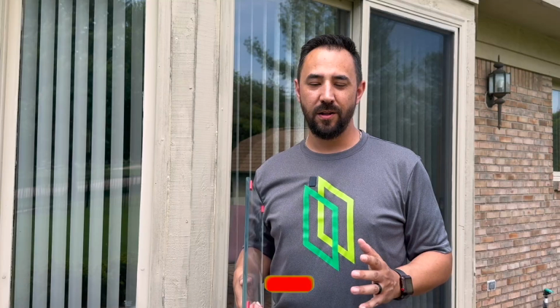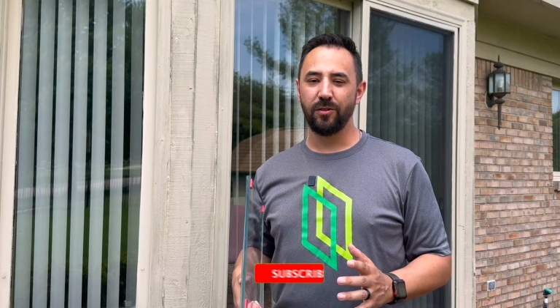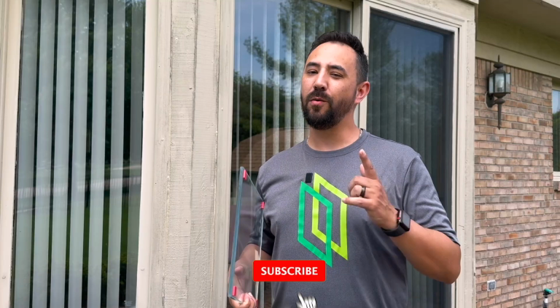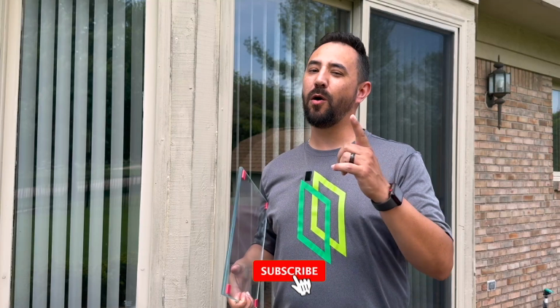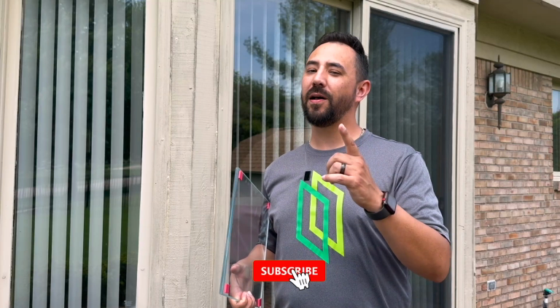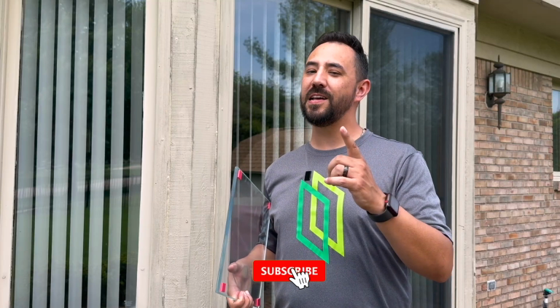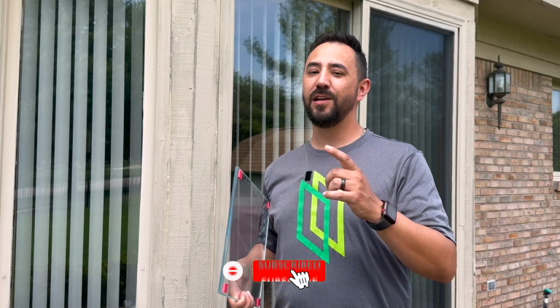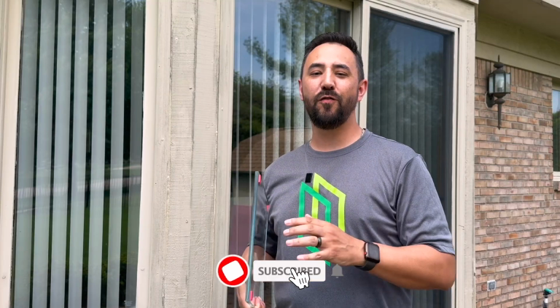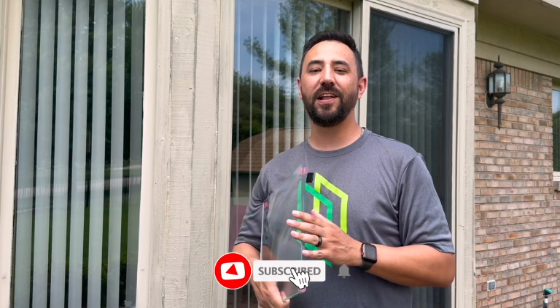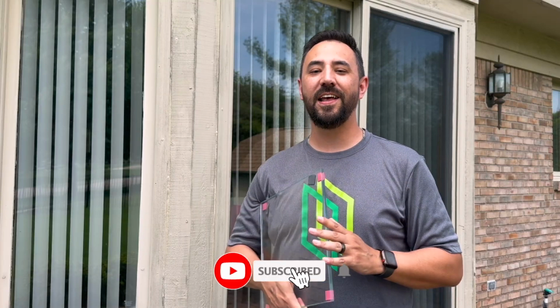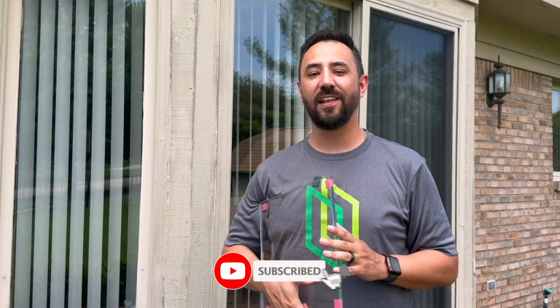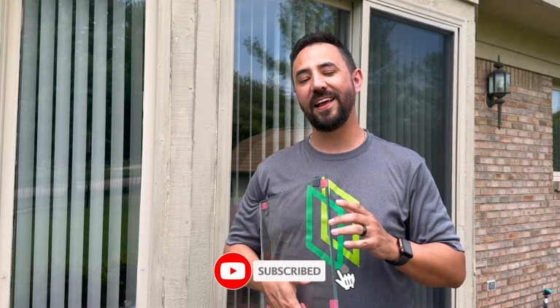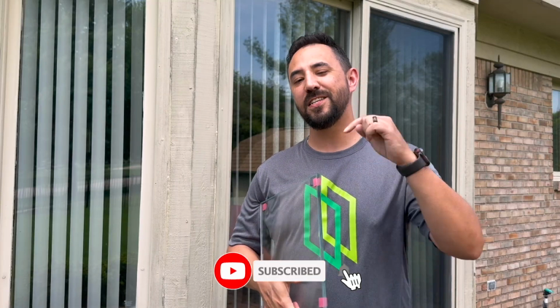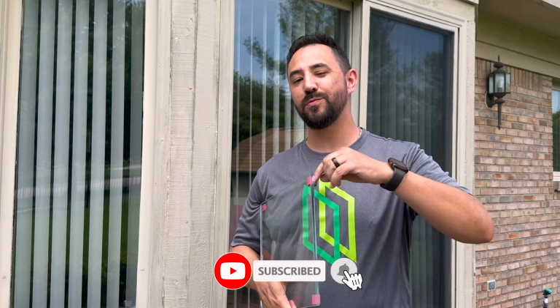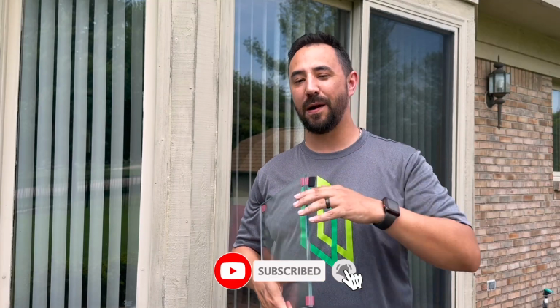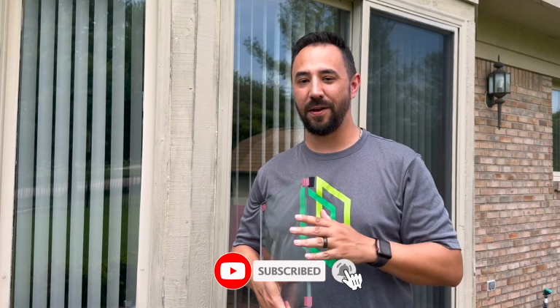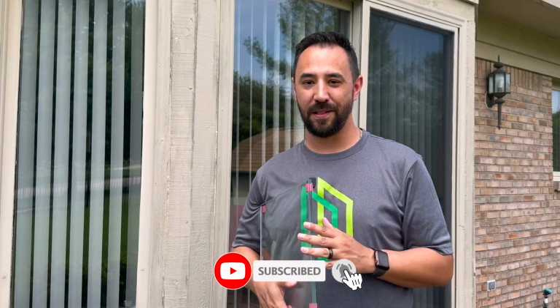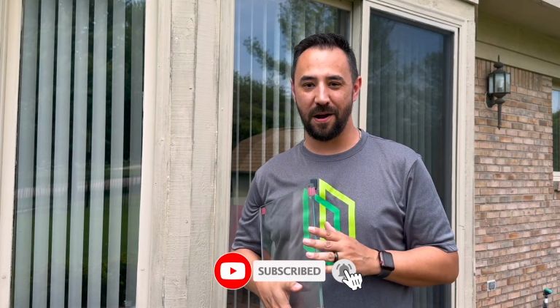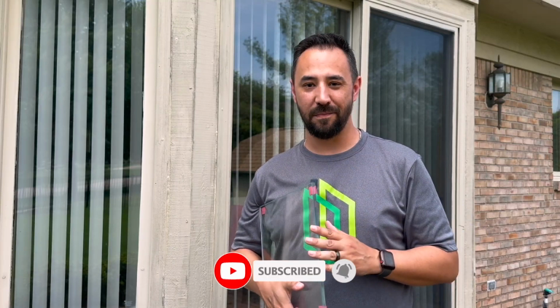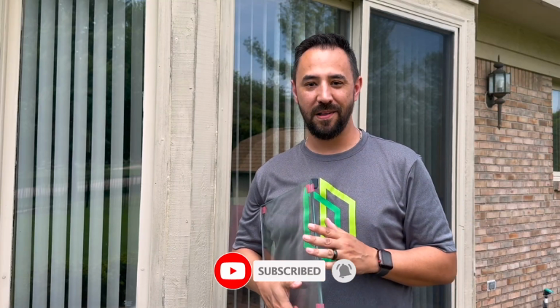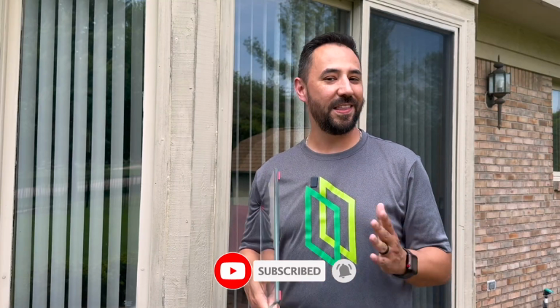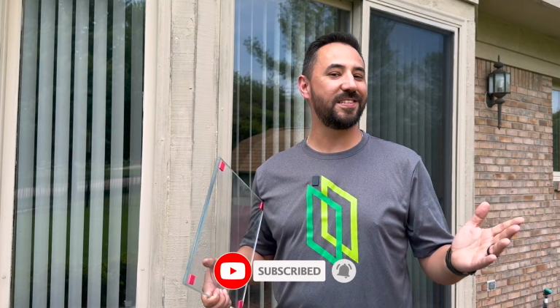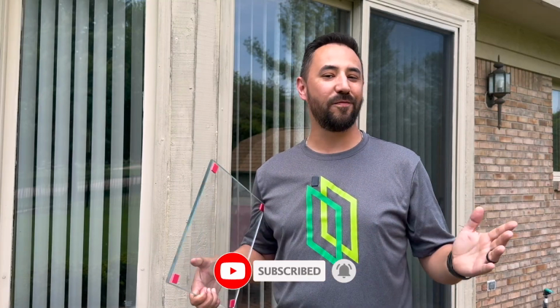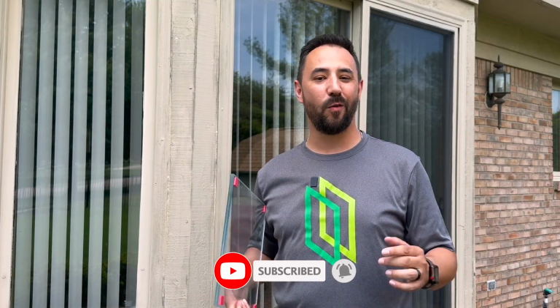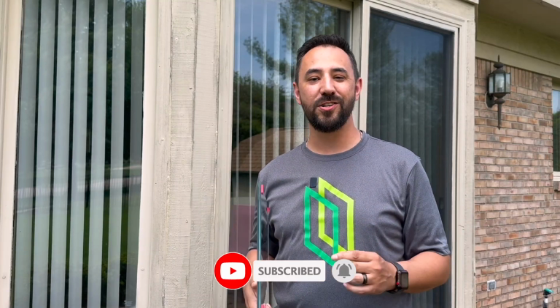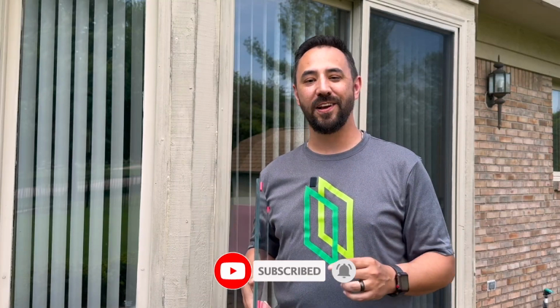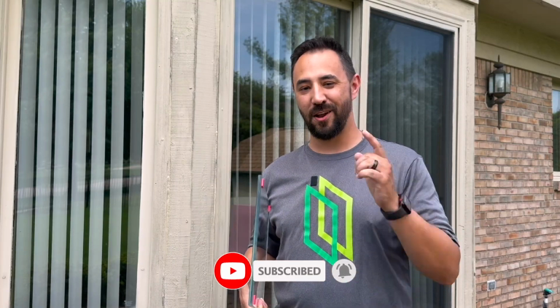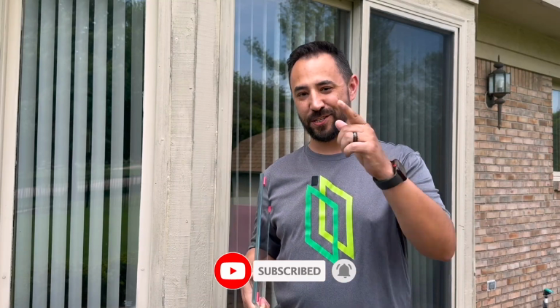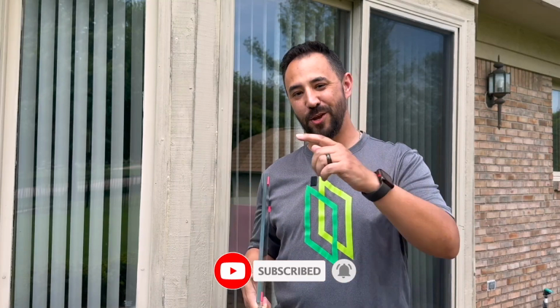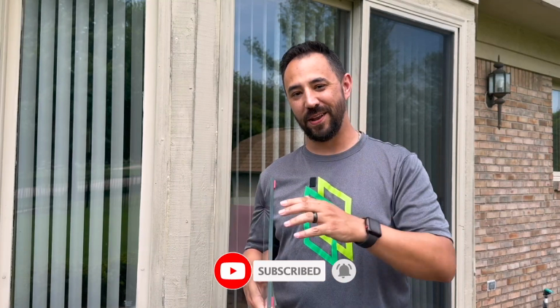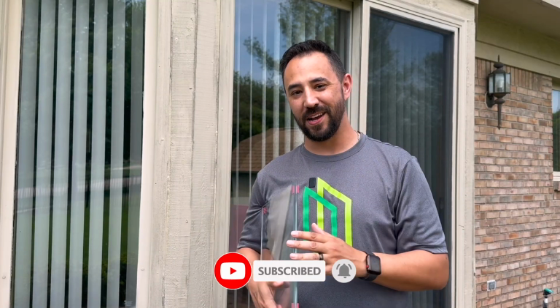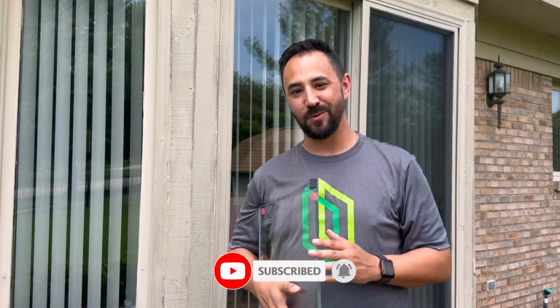To learn more about glass, don't forget to hit the like and subscribe button. Thanks again for watching, and I'll see you in the next one.